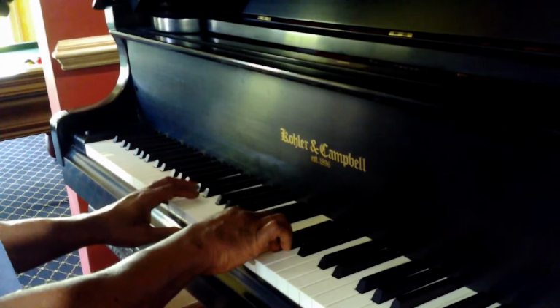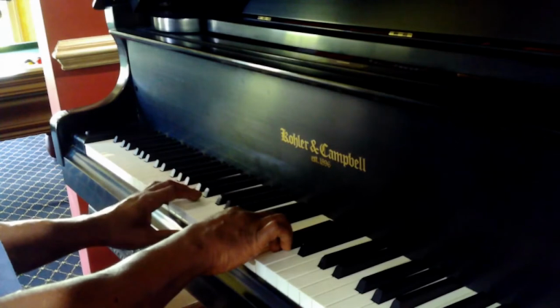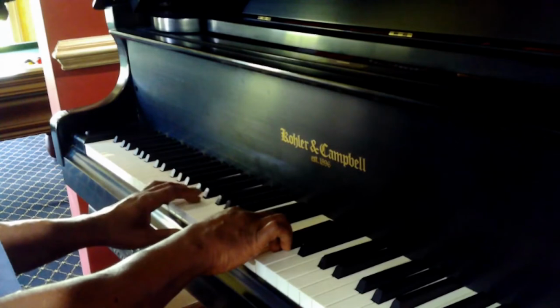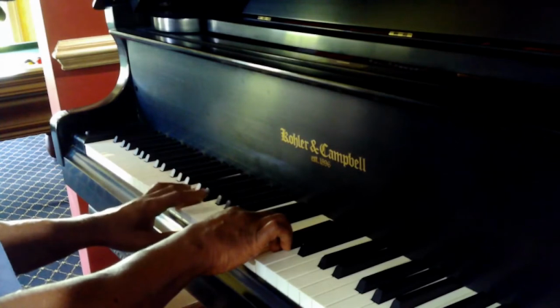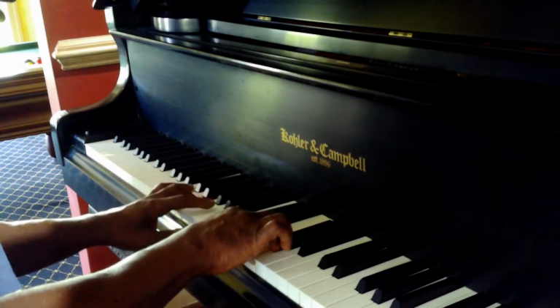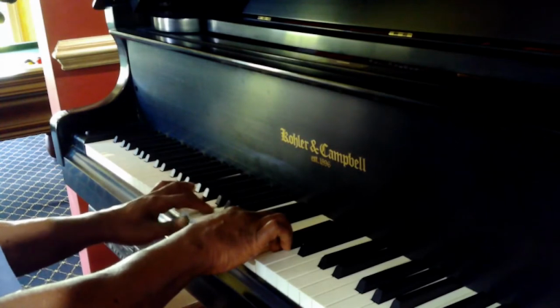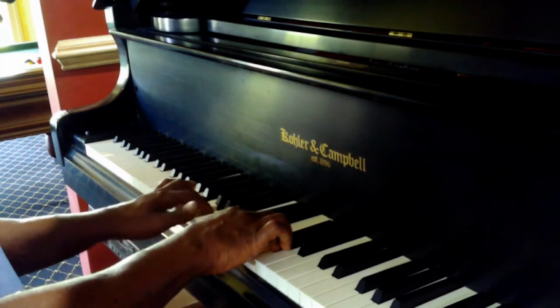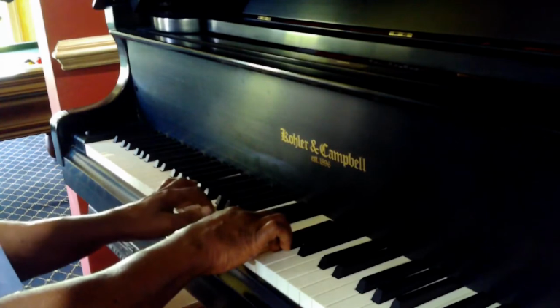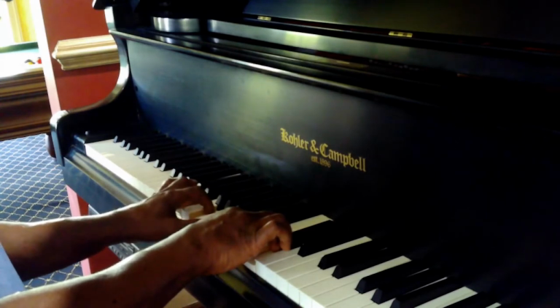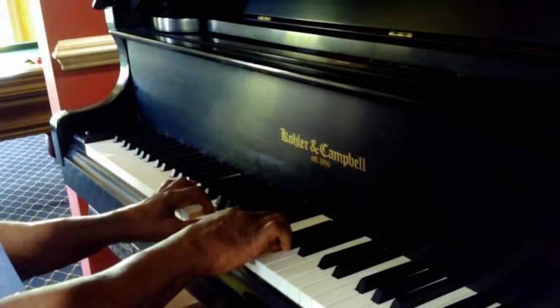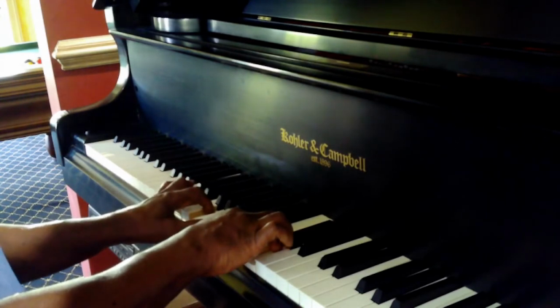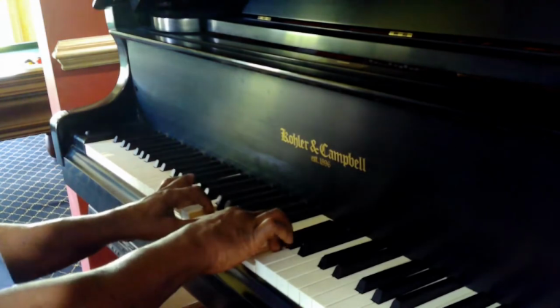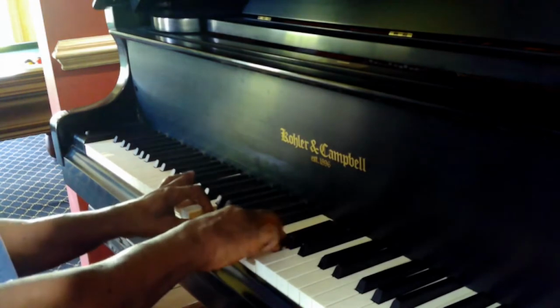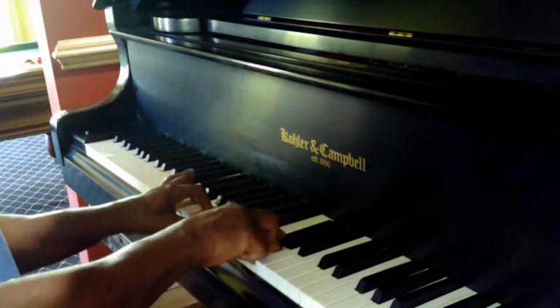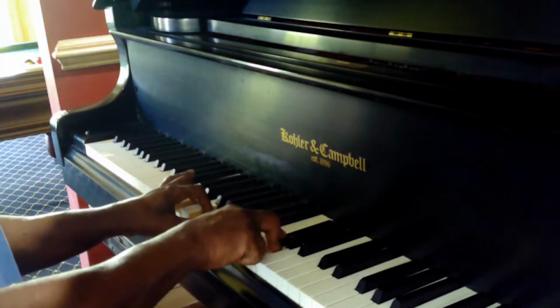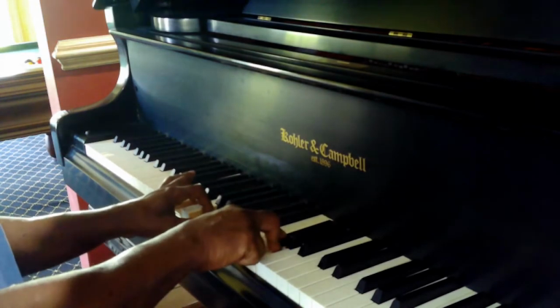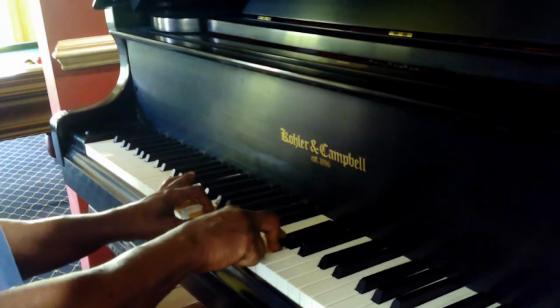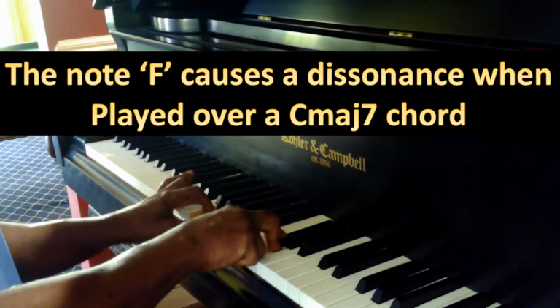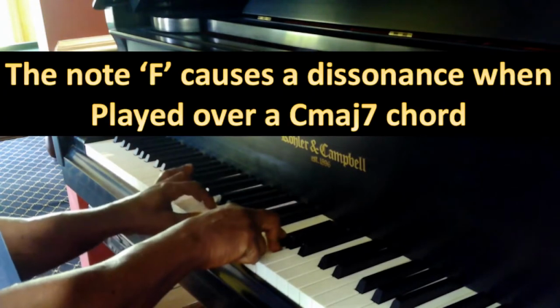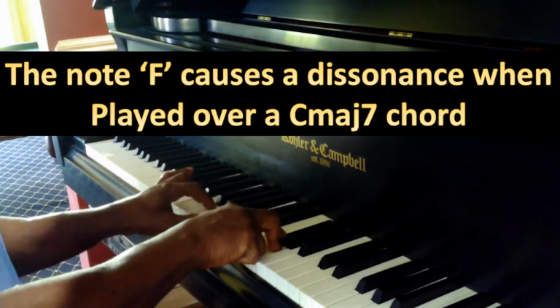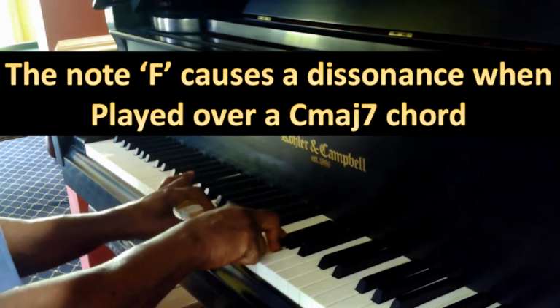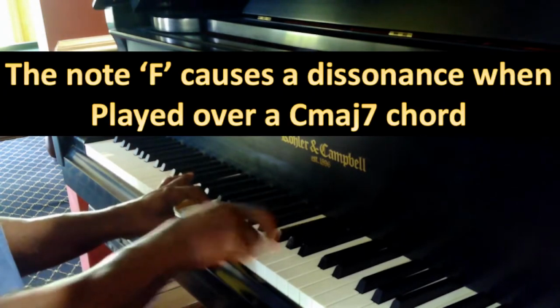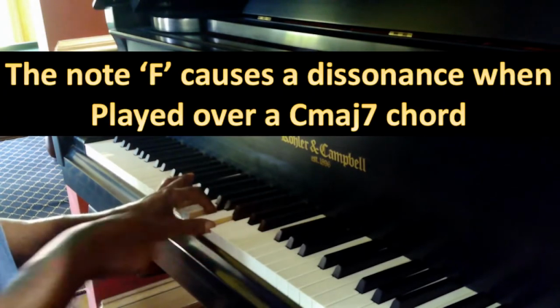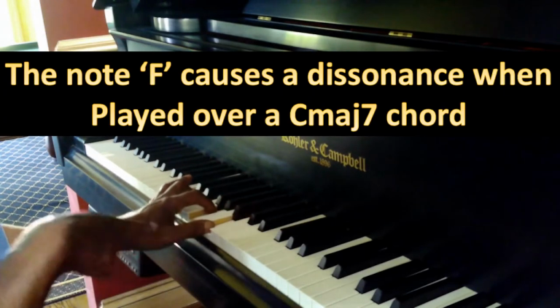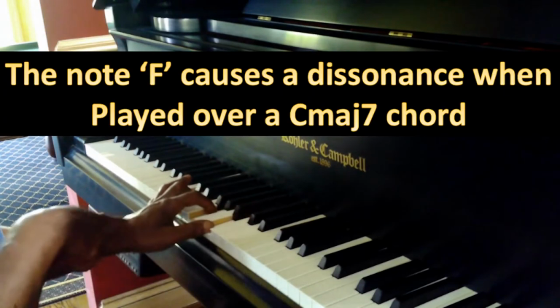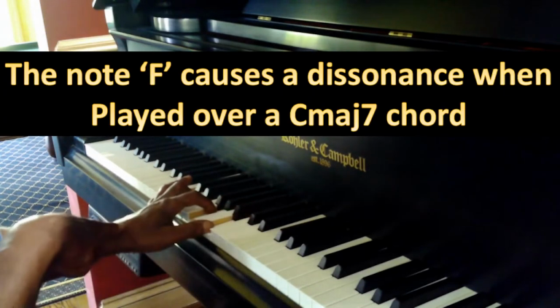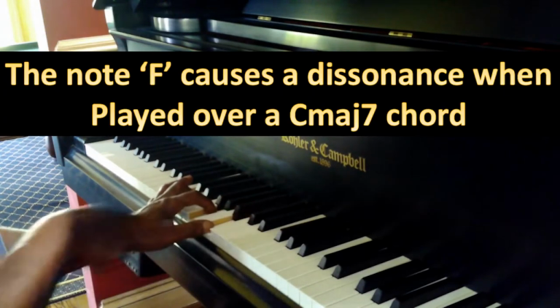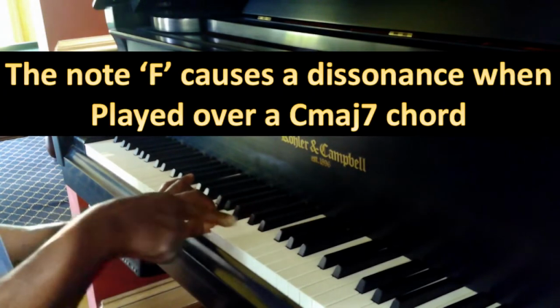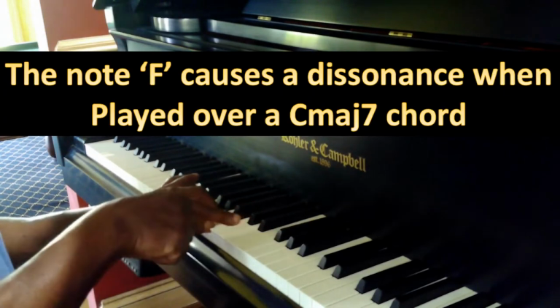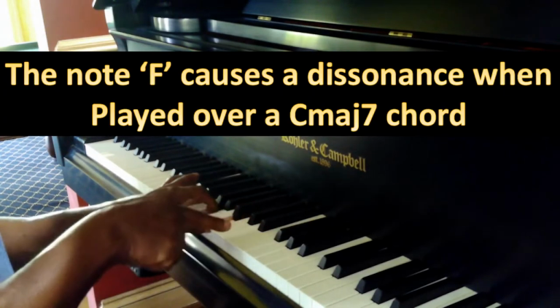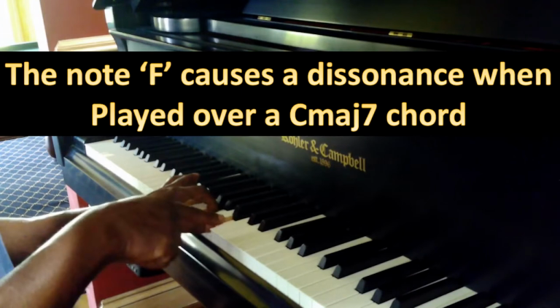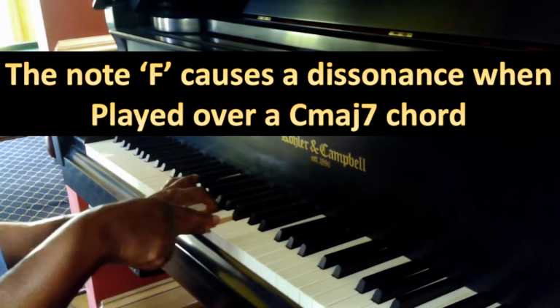Let's hear the C — the C major. That's a C major set.